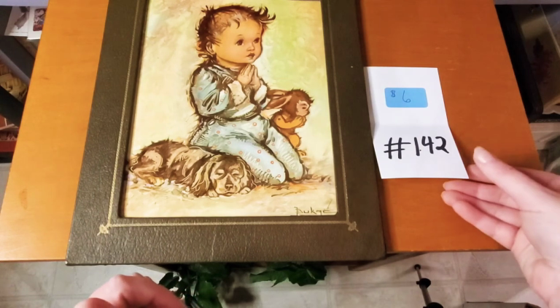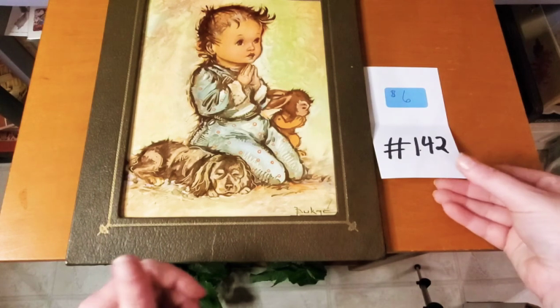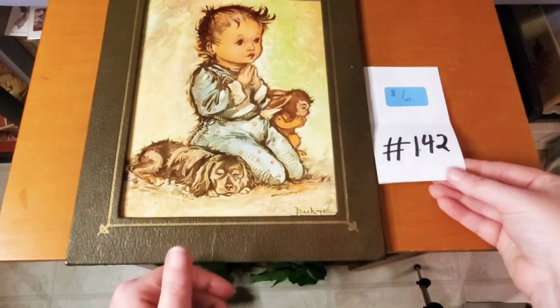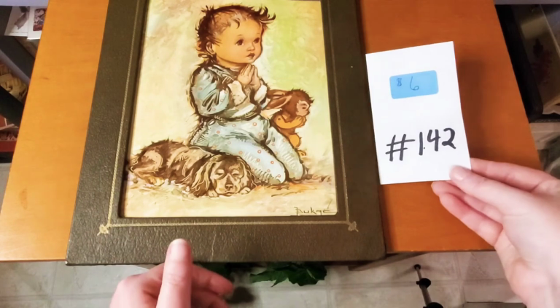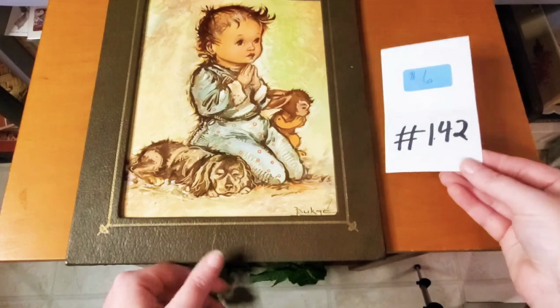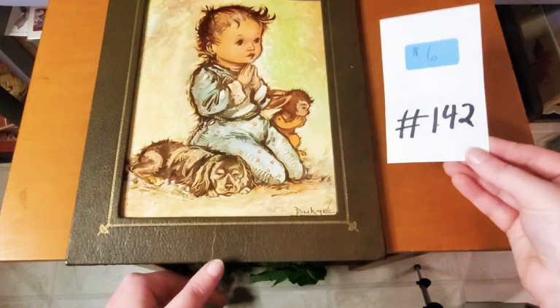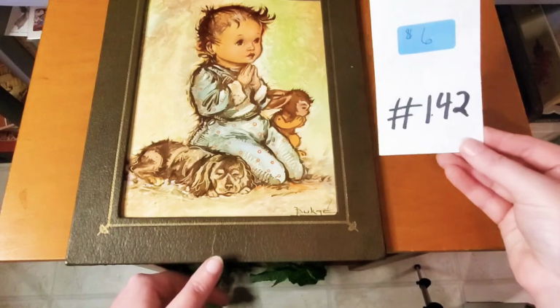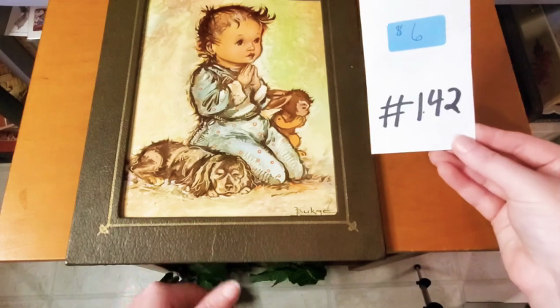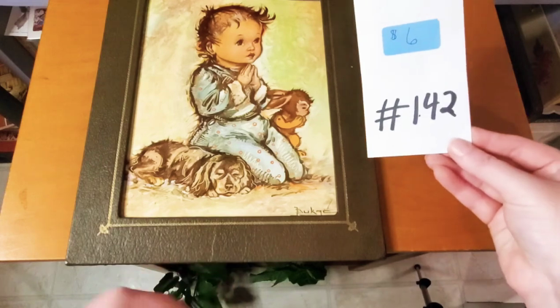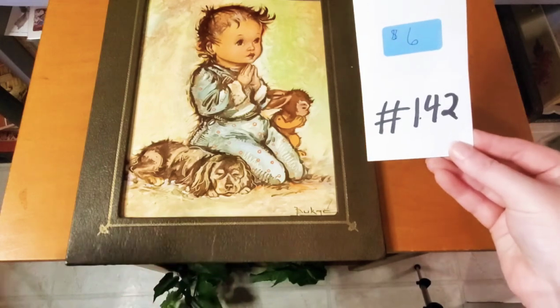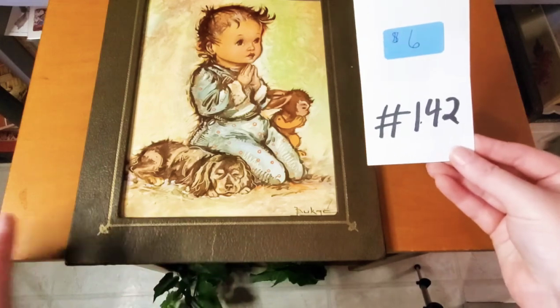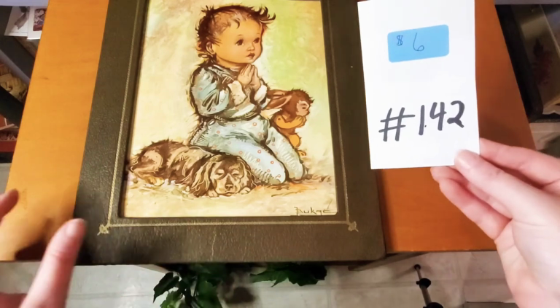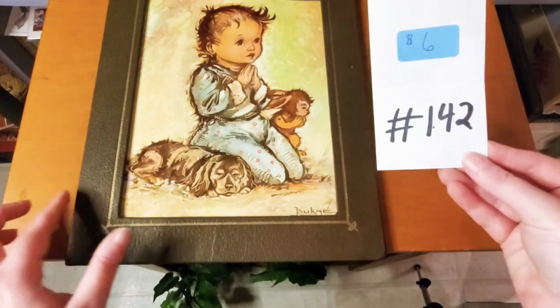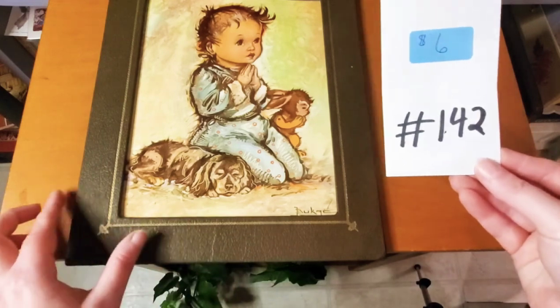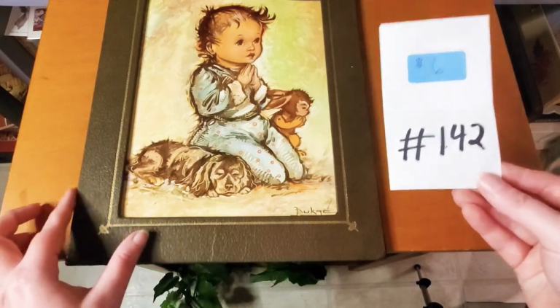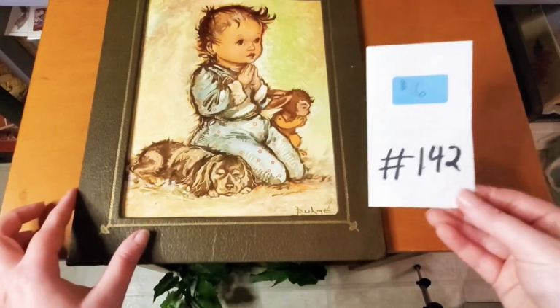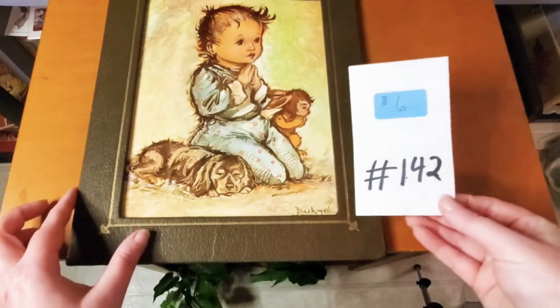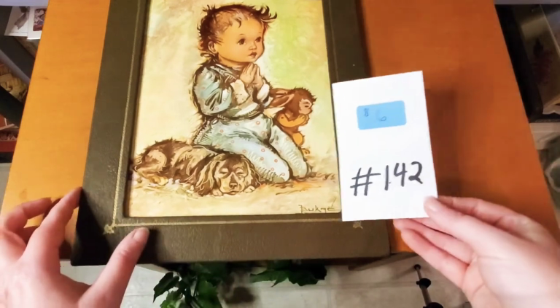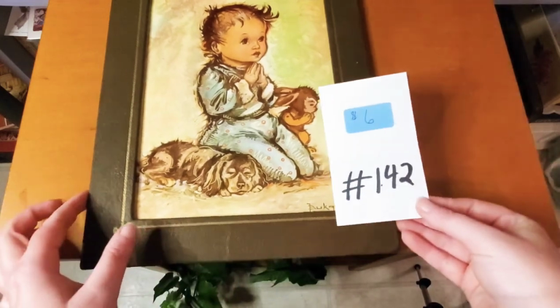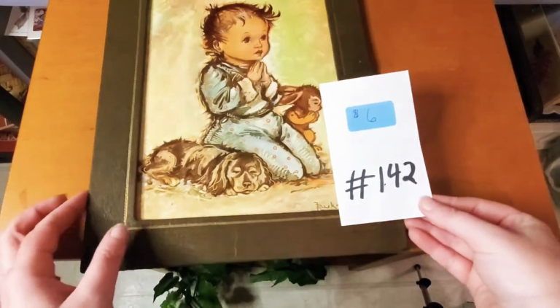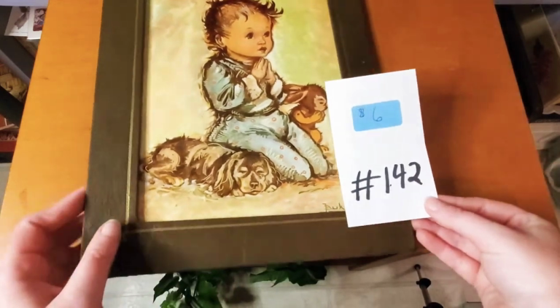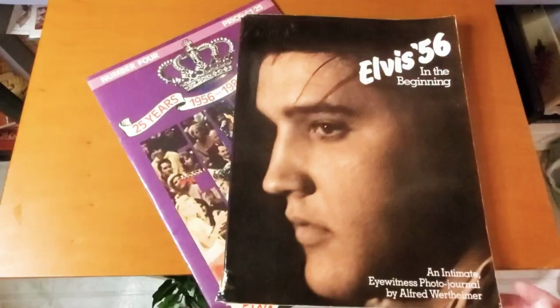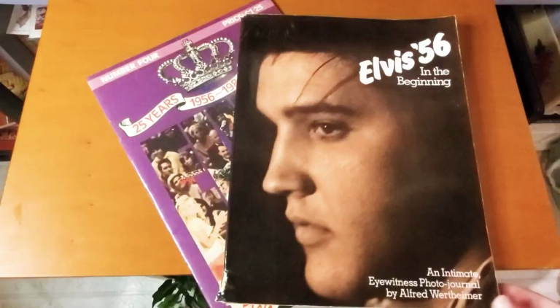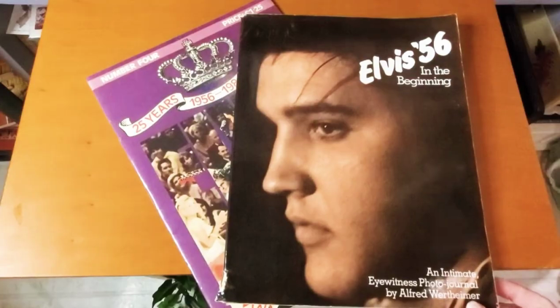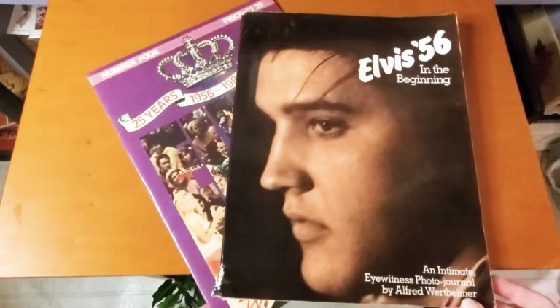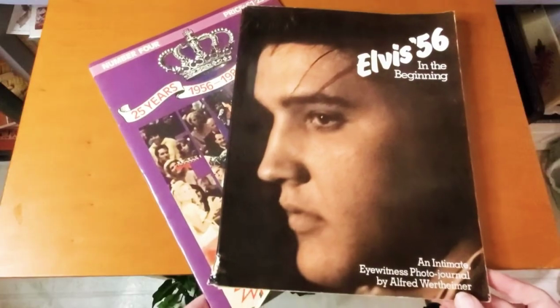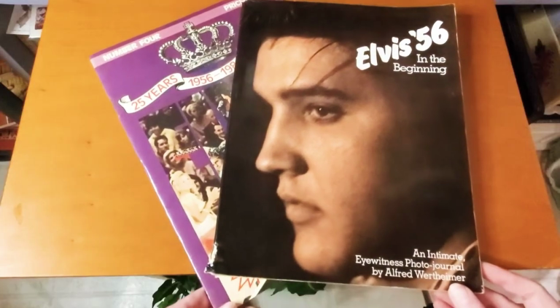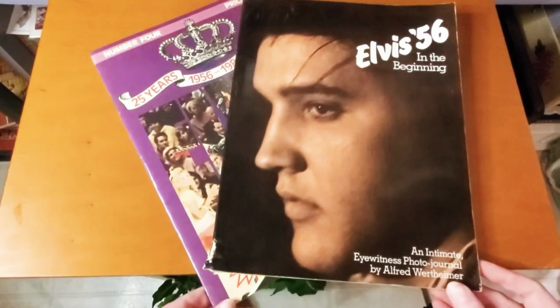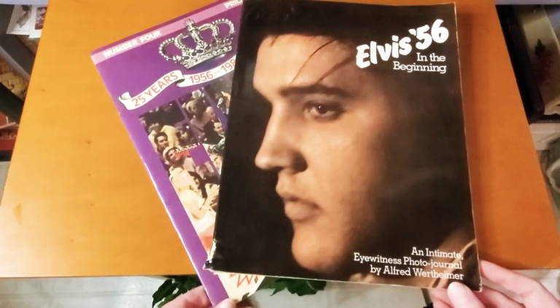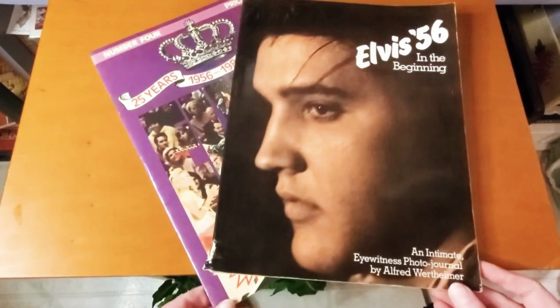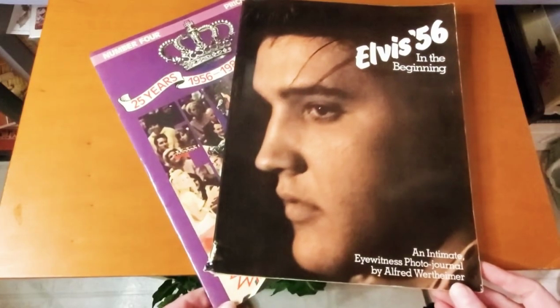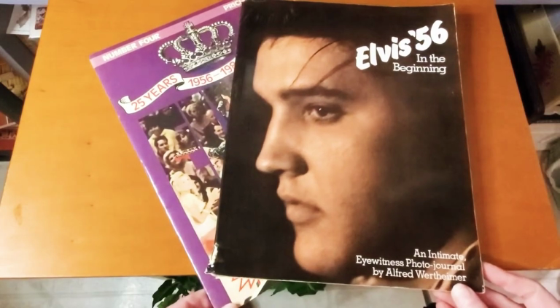This would be precious in a little nursery. Six dollars, number 142.